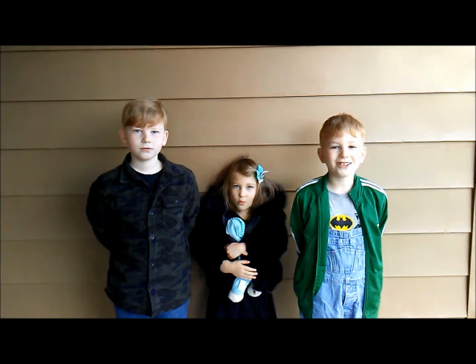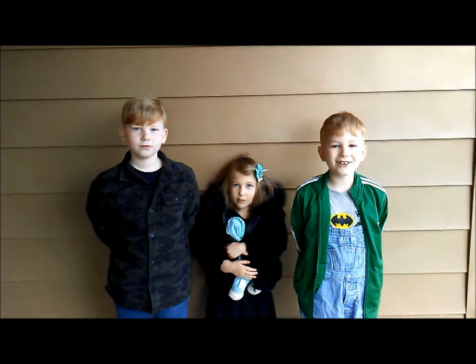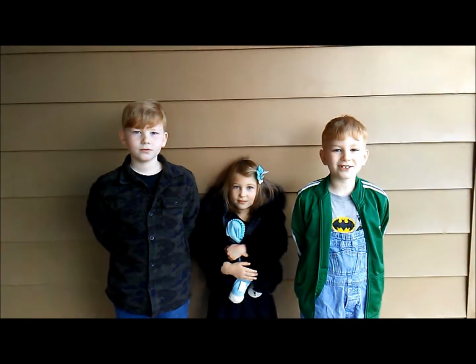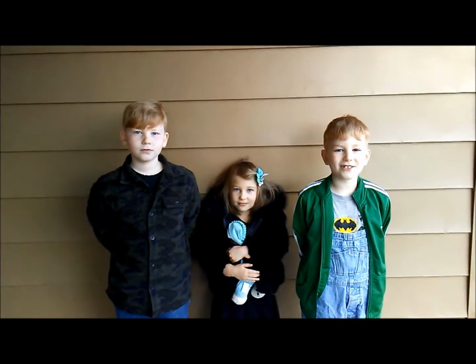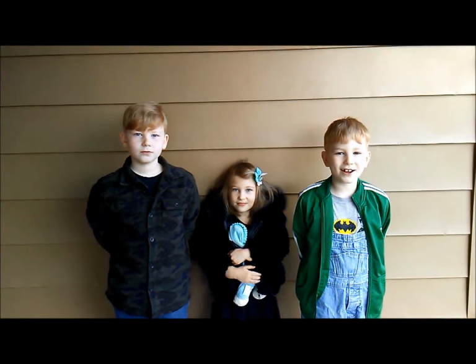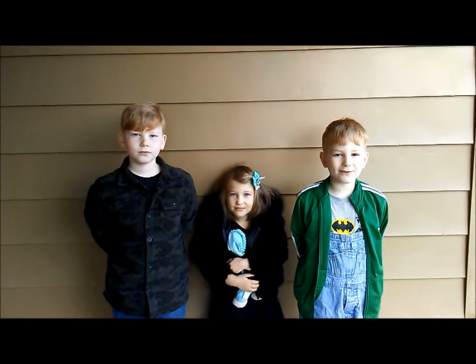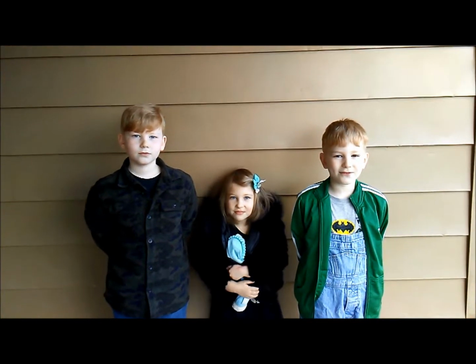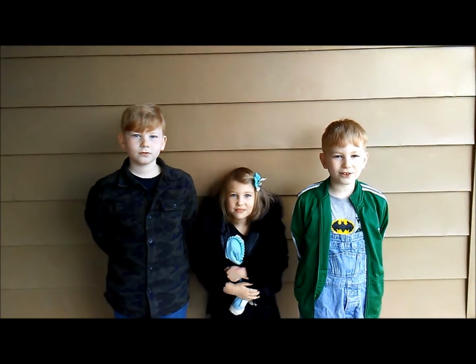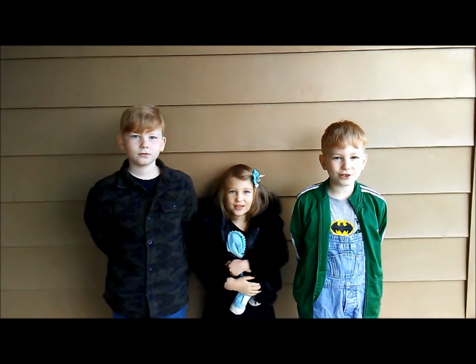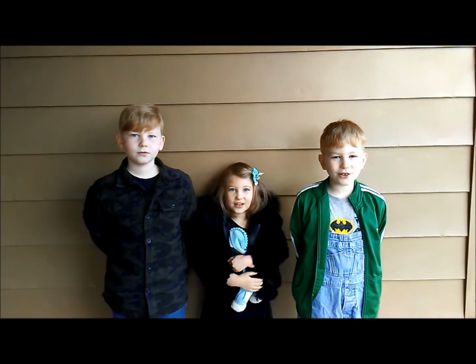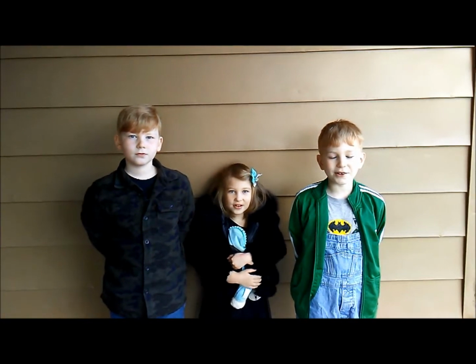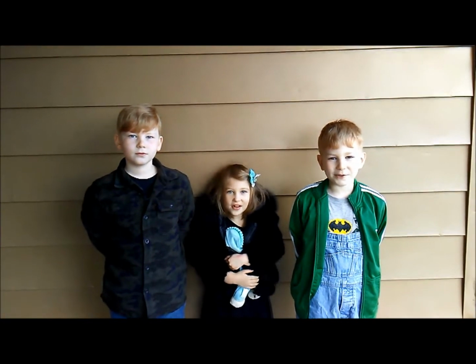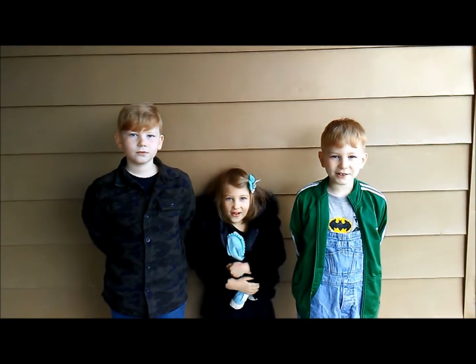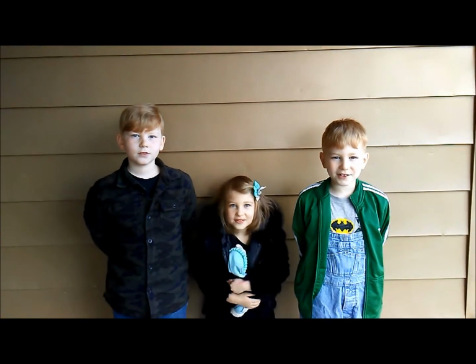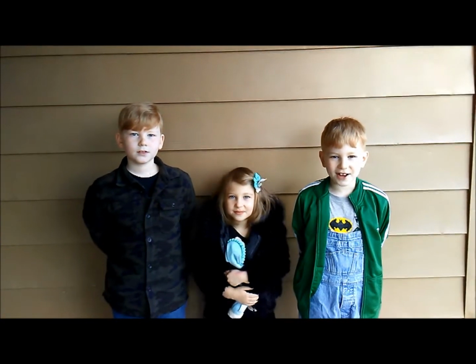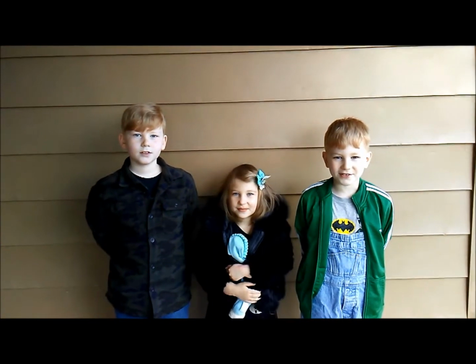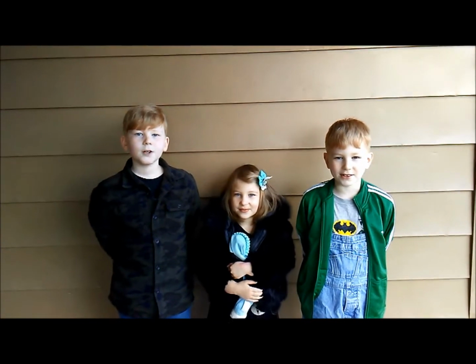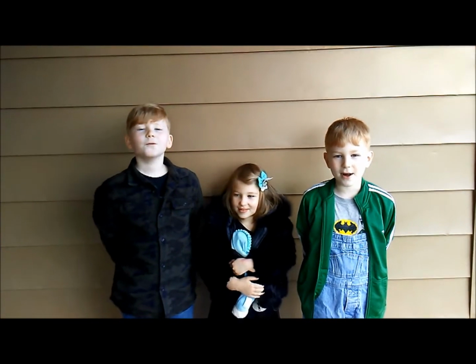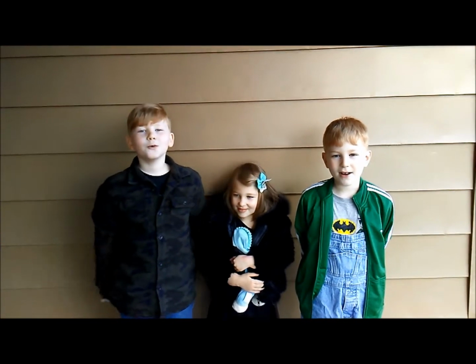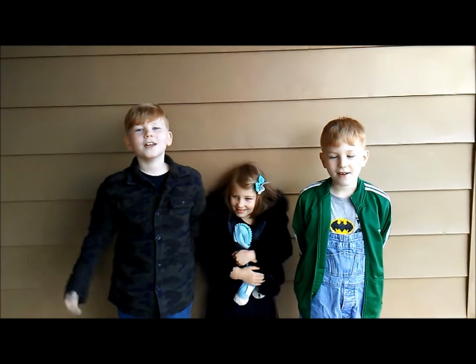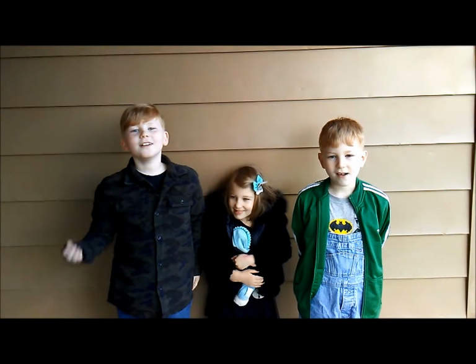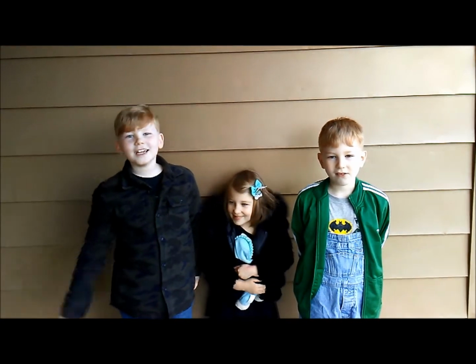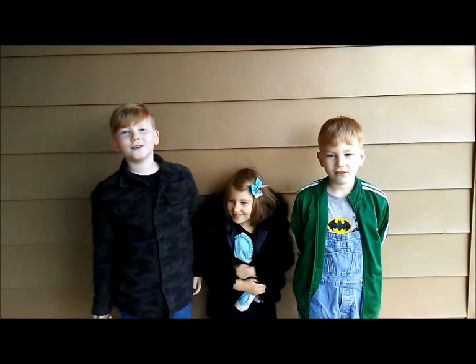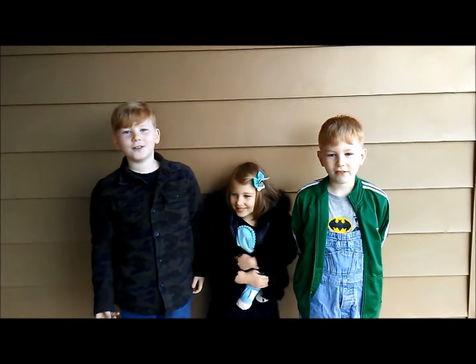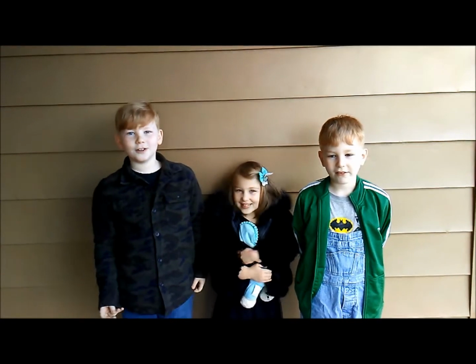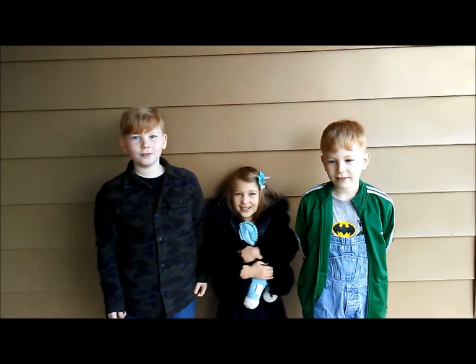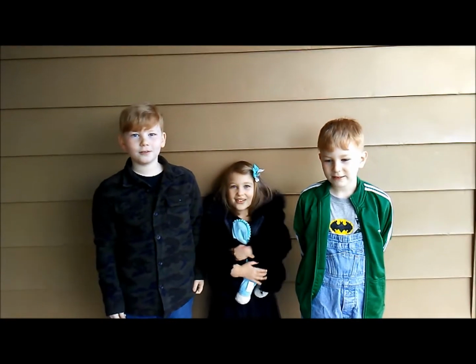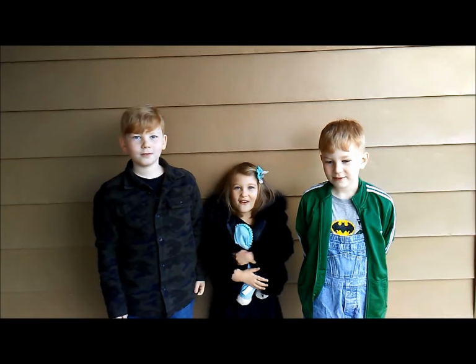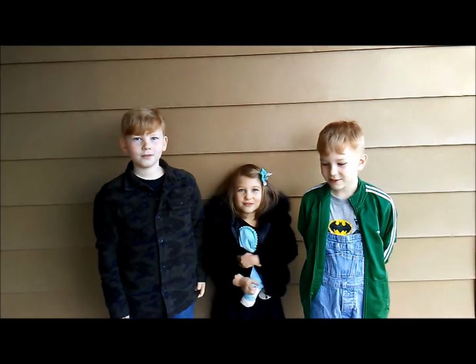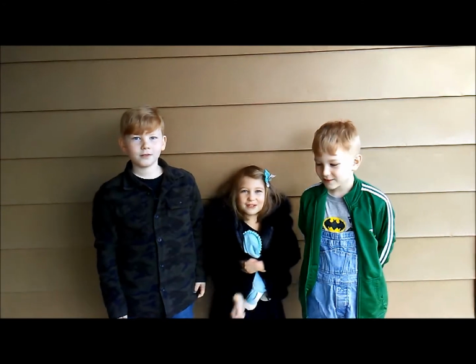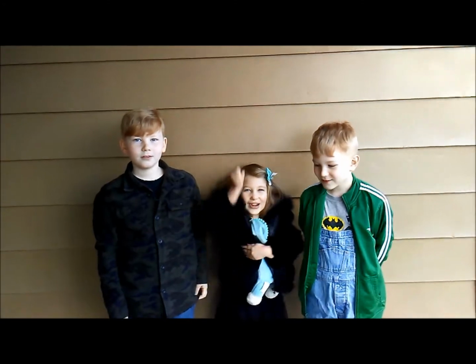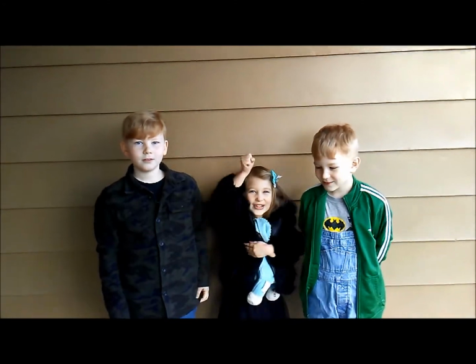It's time for Who in the World is Awesome? For real interview! Woohoo!